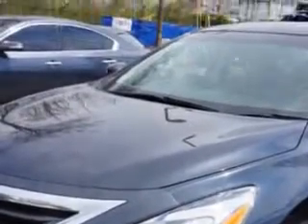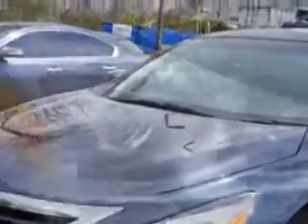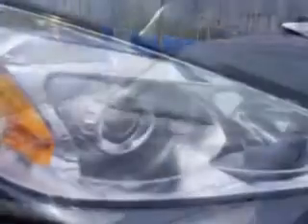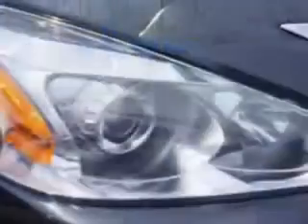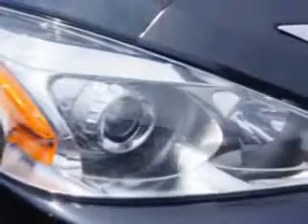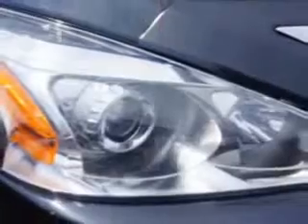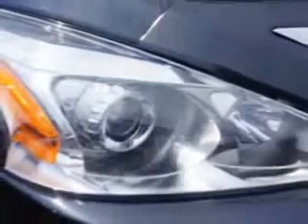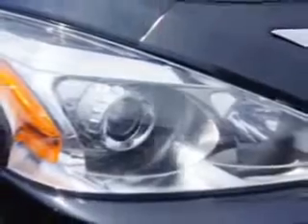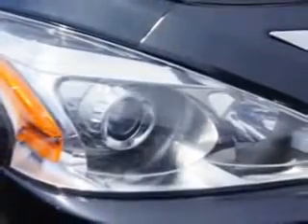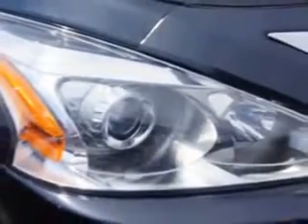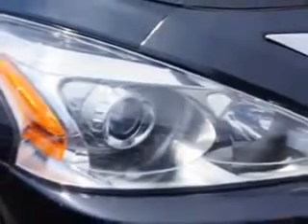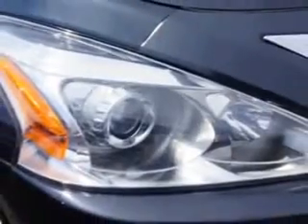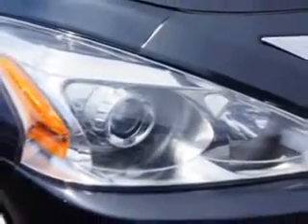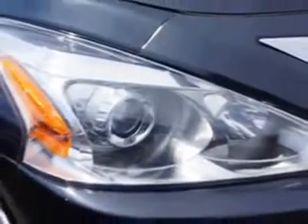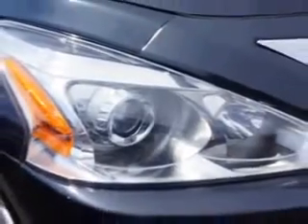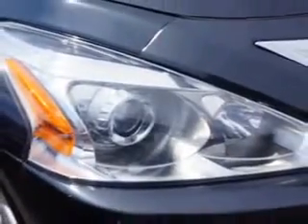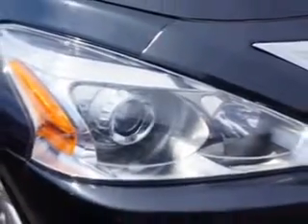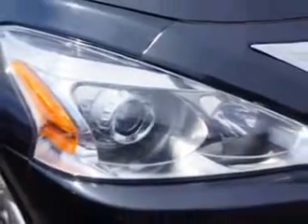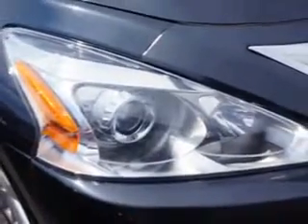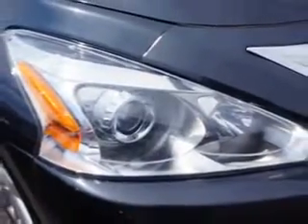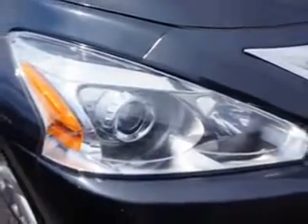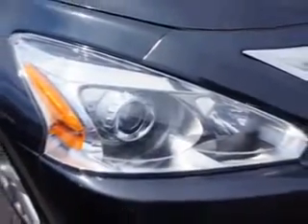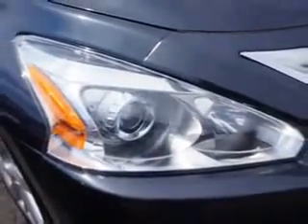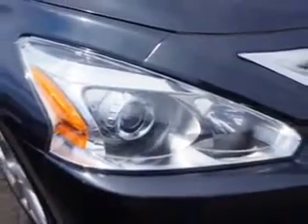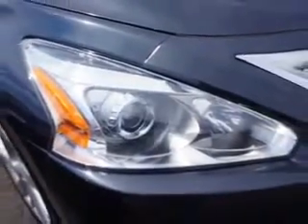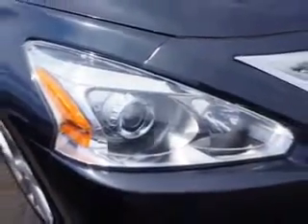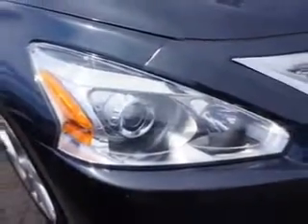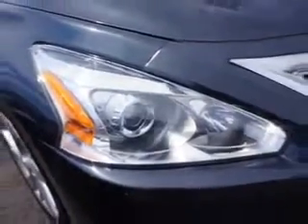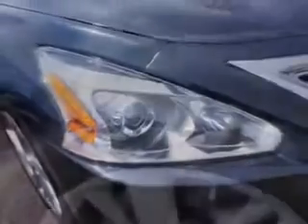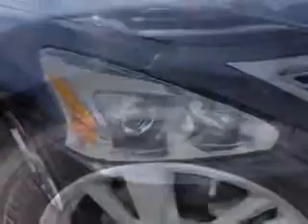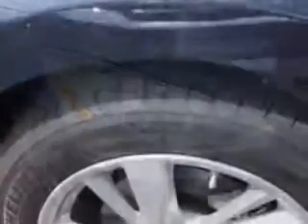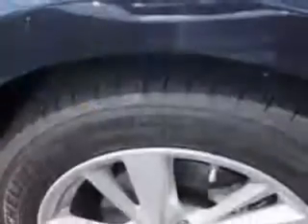Navigation Package, Illuminated Kickplates, Convenience Package, Illuminated Kickplates.